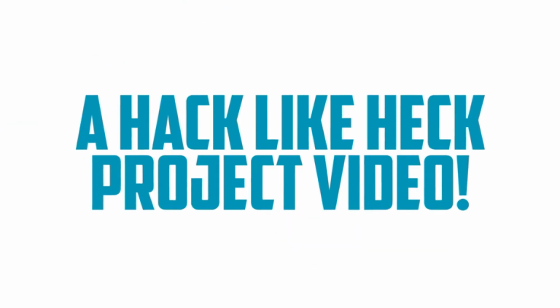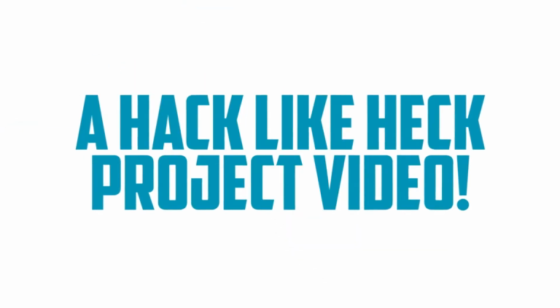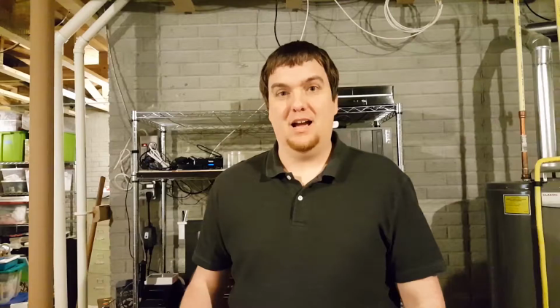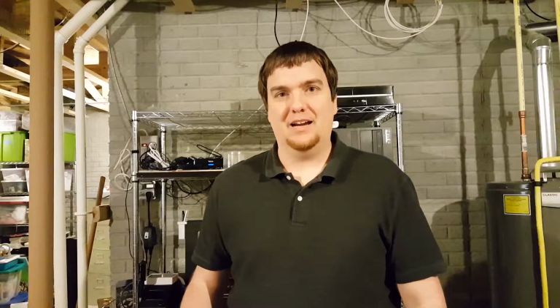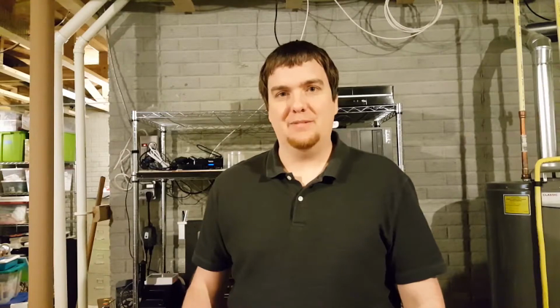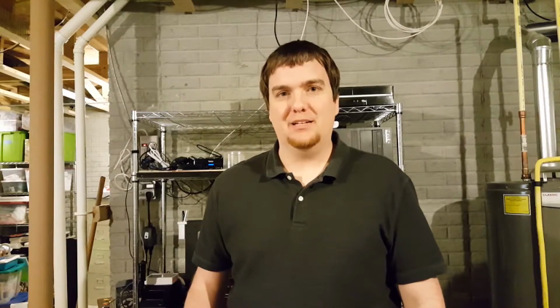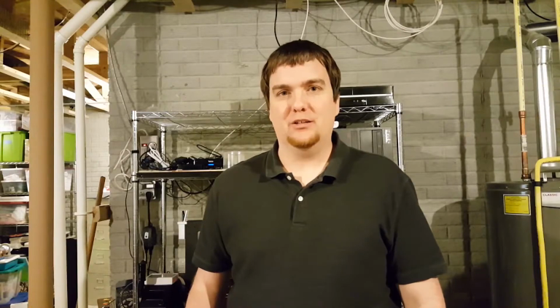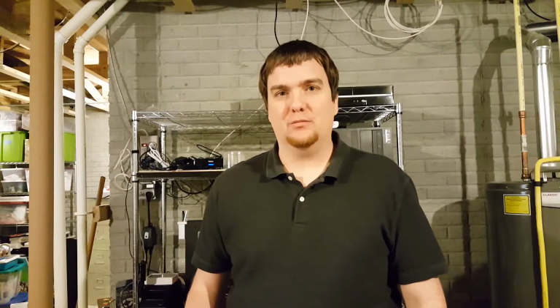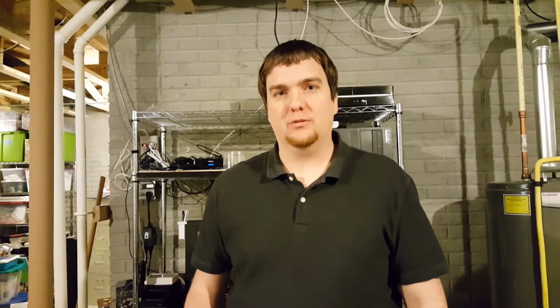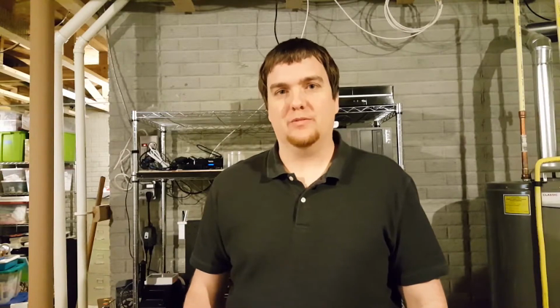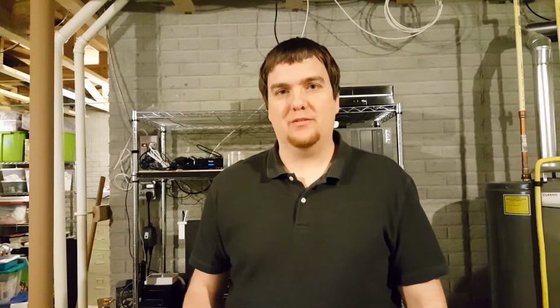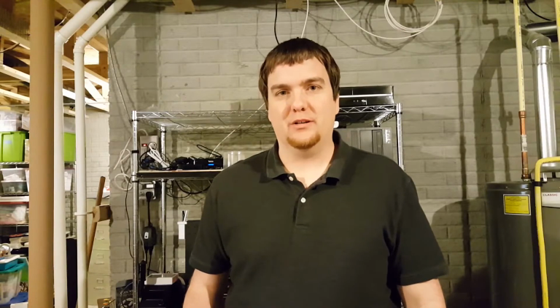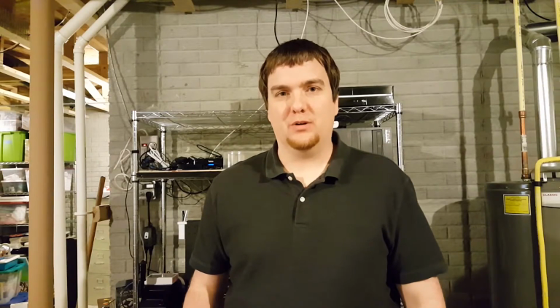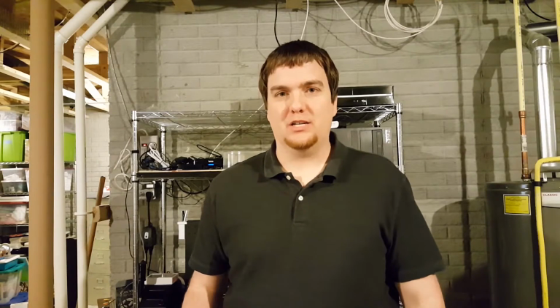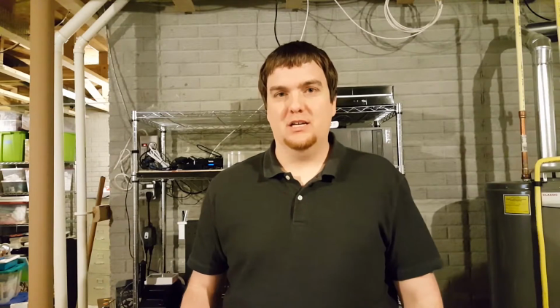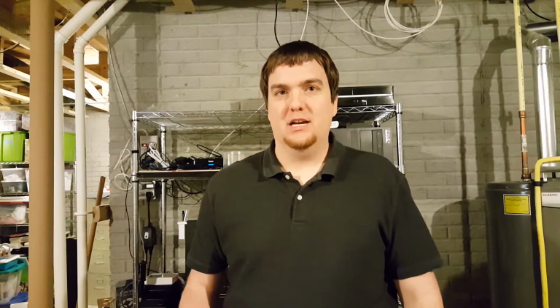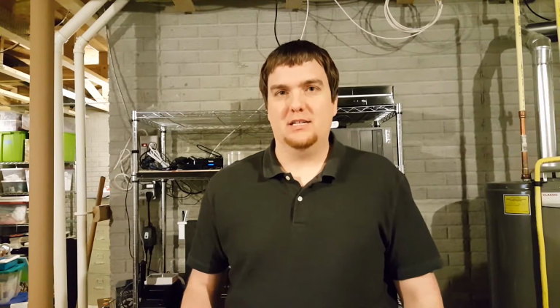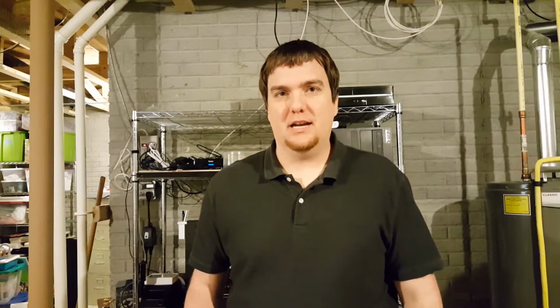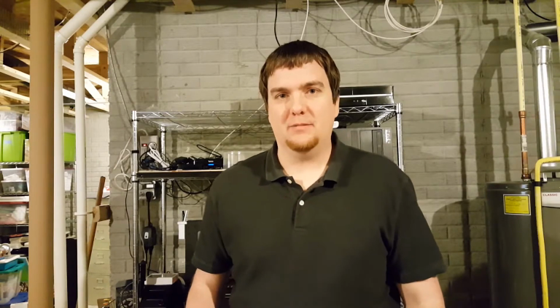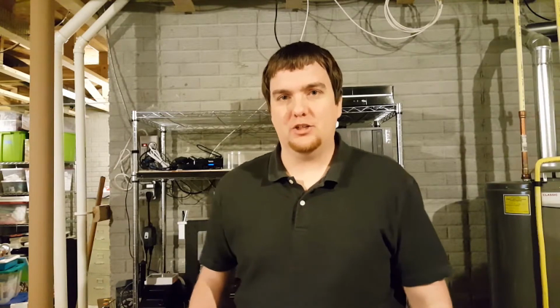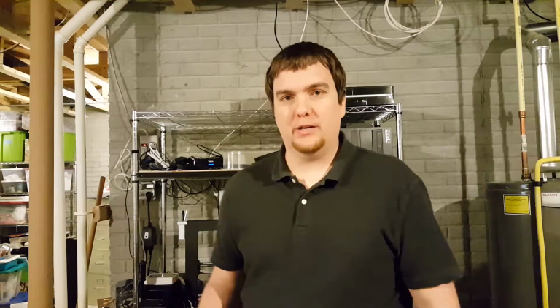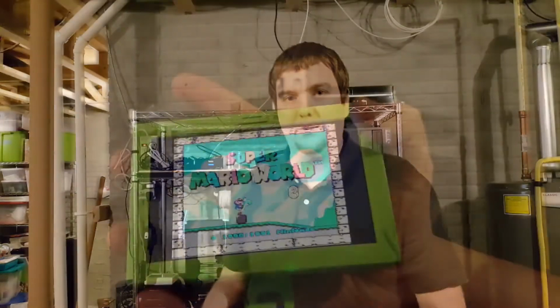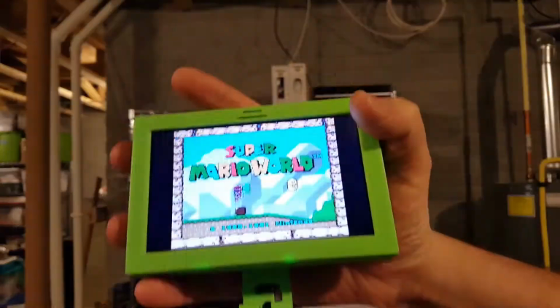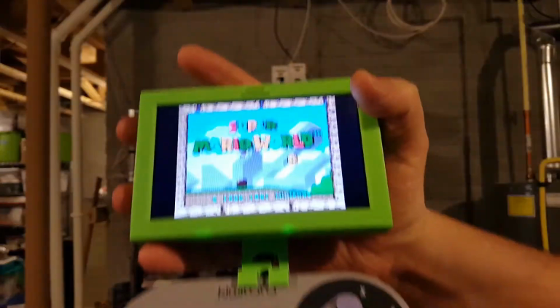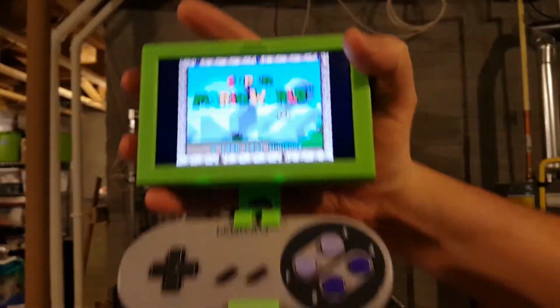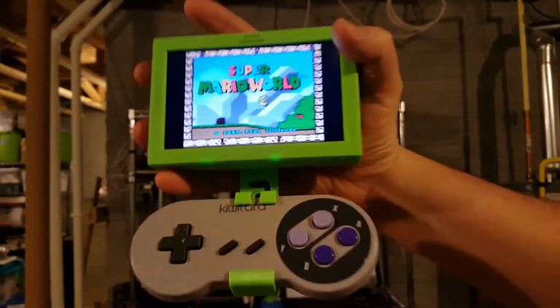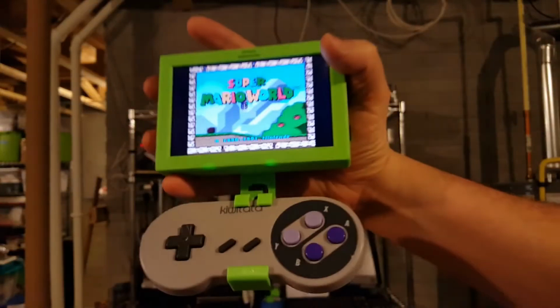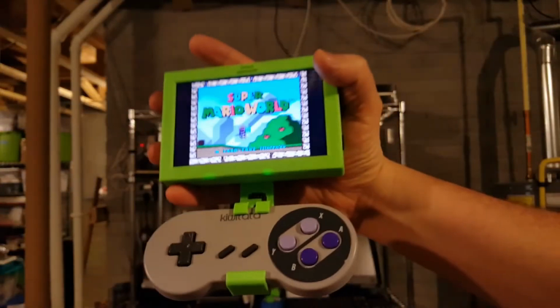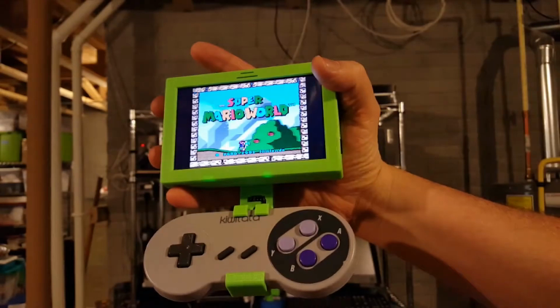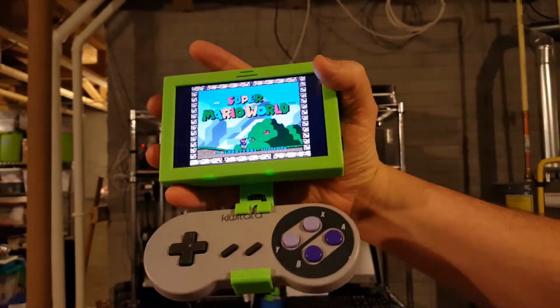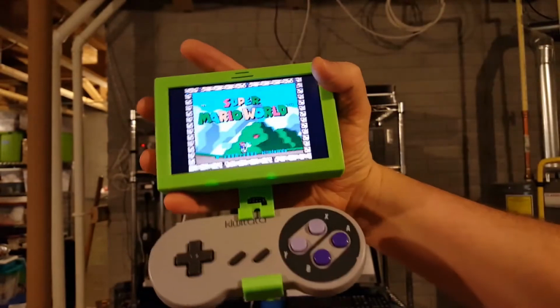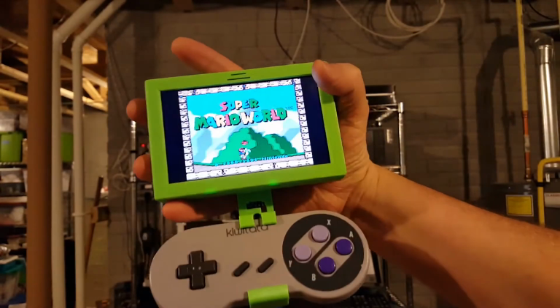Hi, I'm Andy Goodenberger with FiveThirtyProjects, and today I'm going to show you how I made this RetroPie emulator.